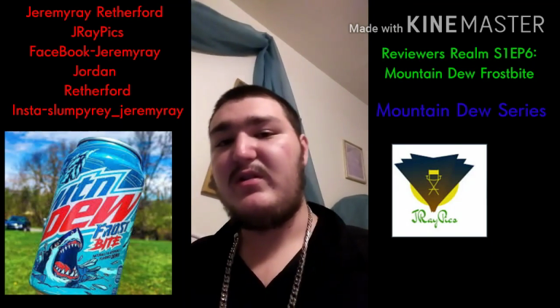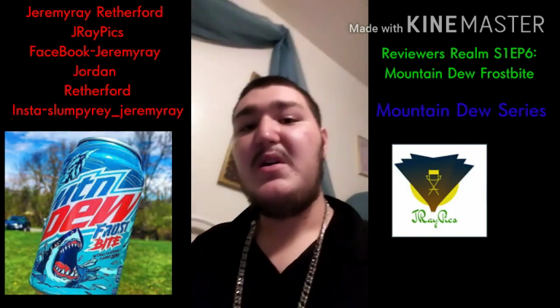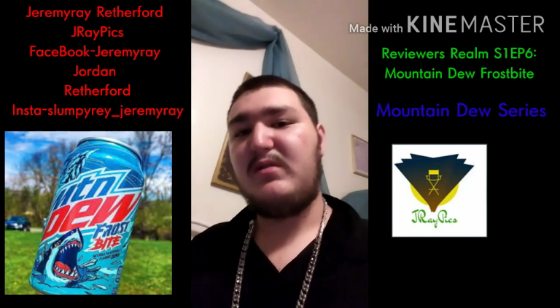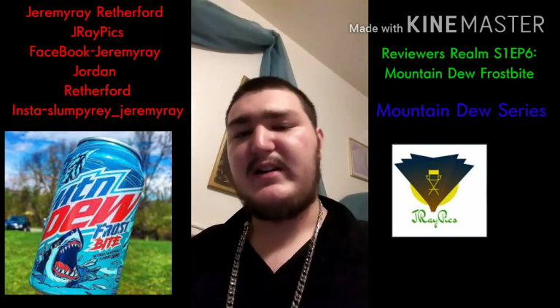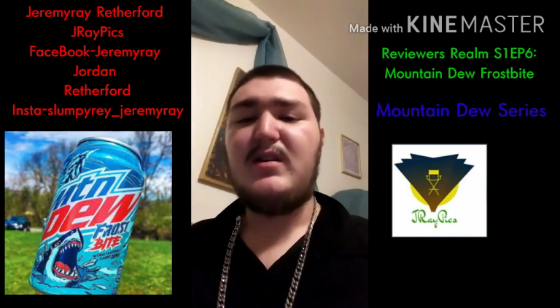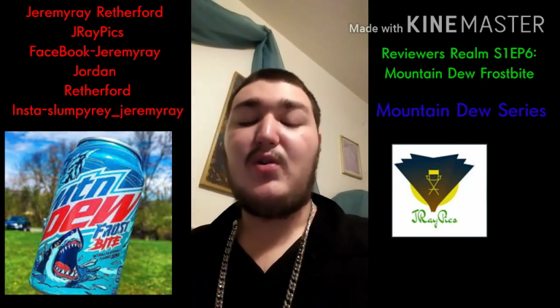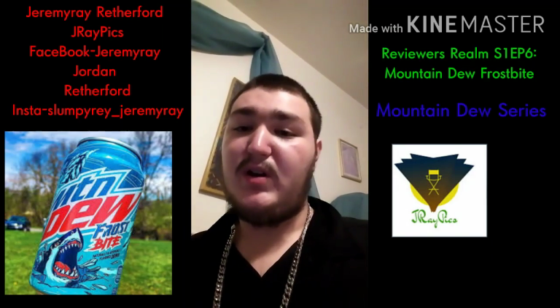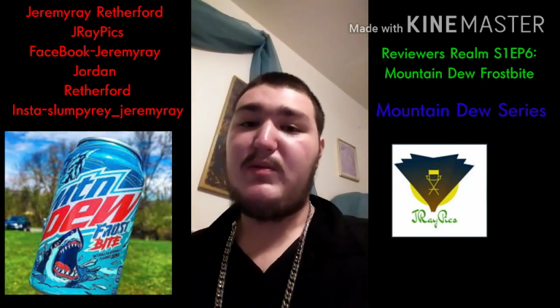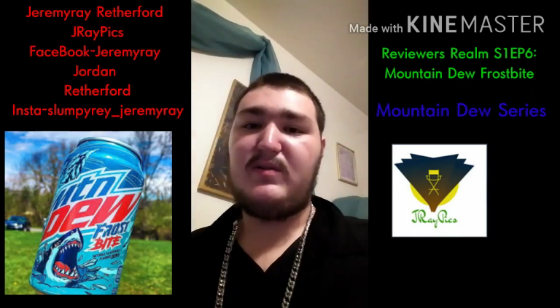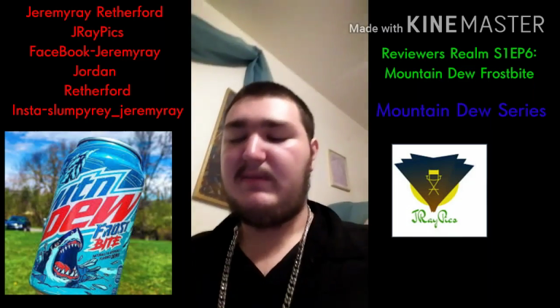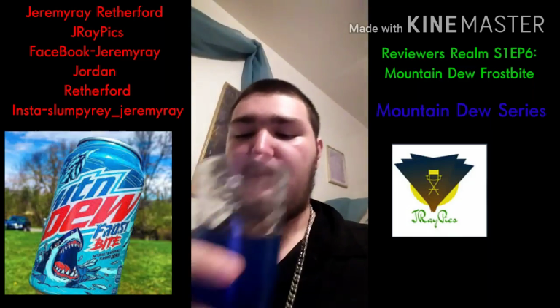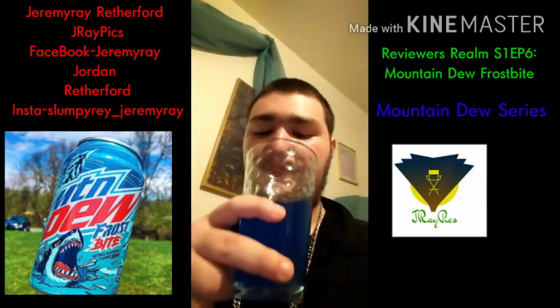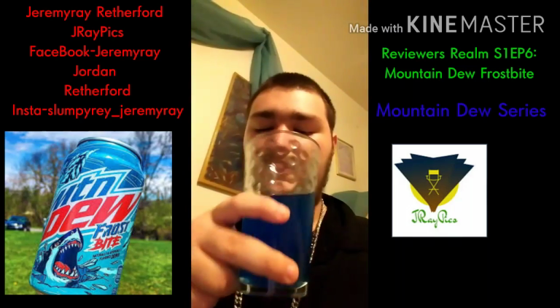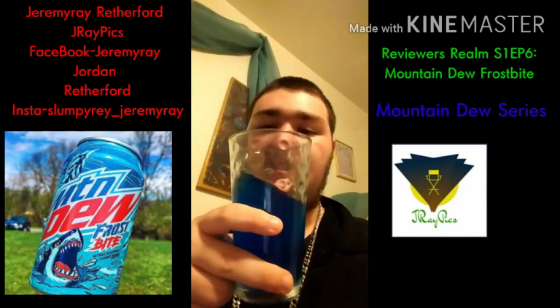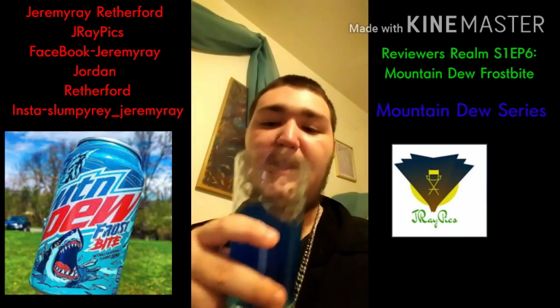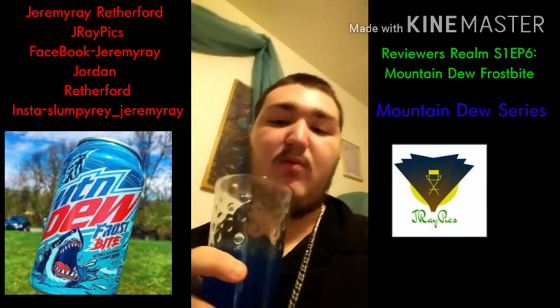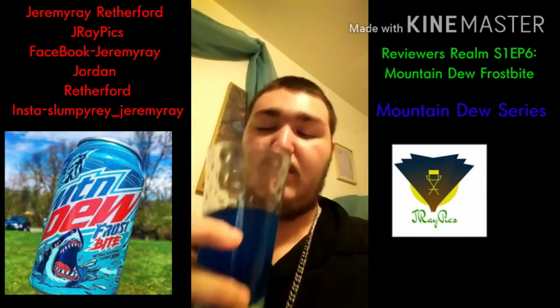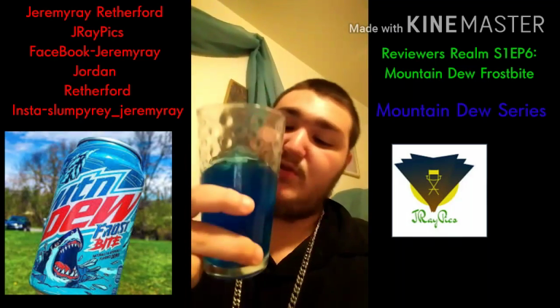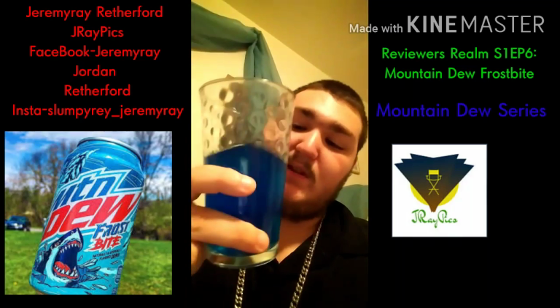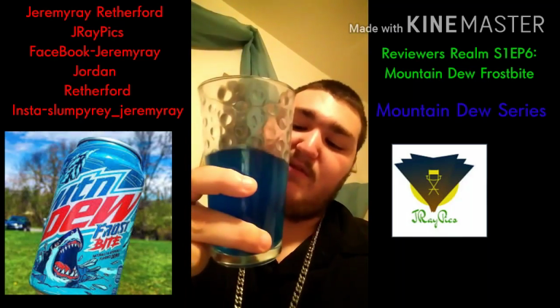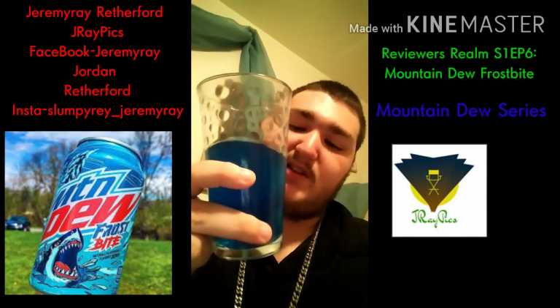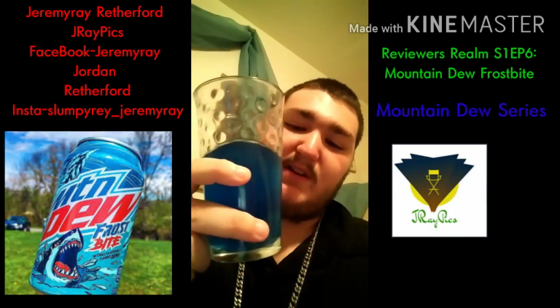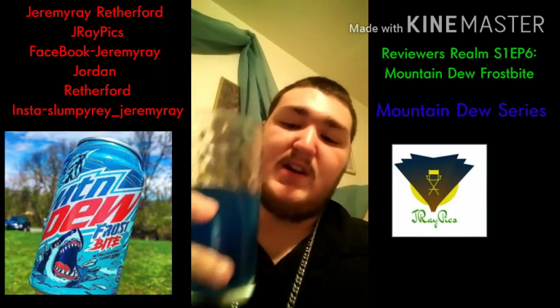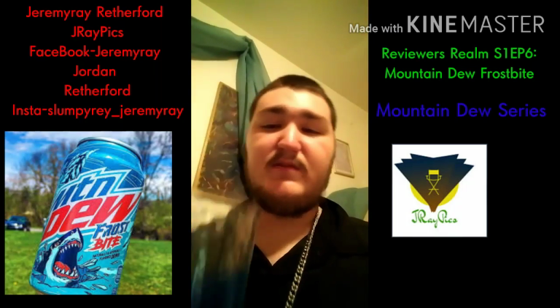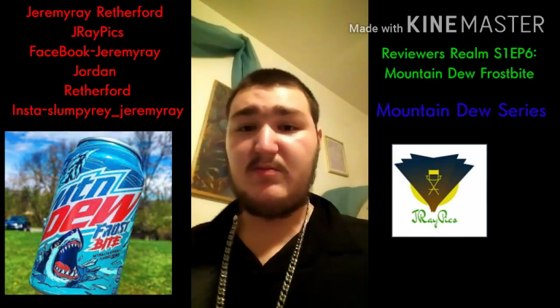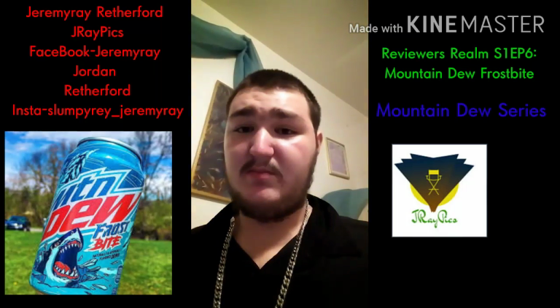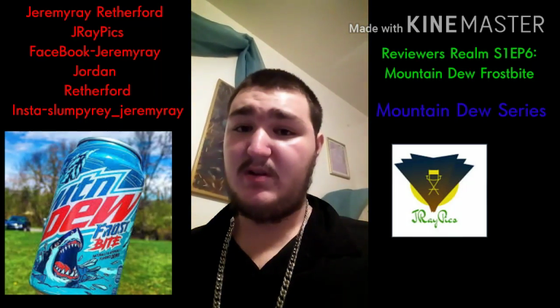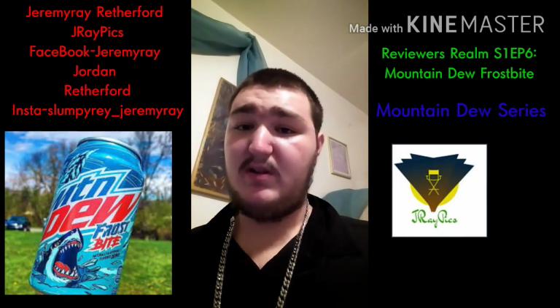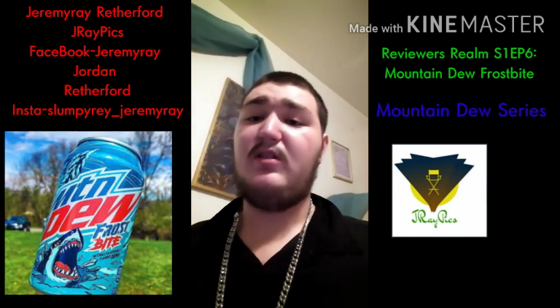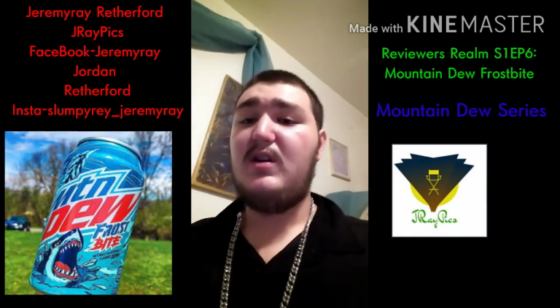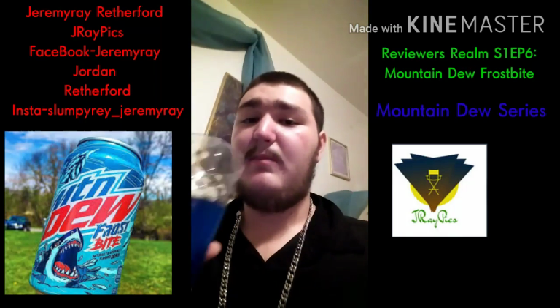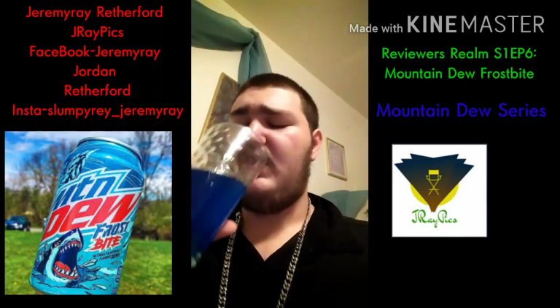So guys, go in the comments on this video — let me know what you think about Frostbite, because Frostbite is pretty, pretty good.